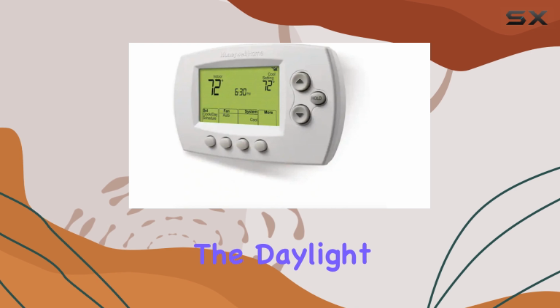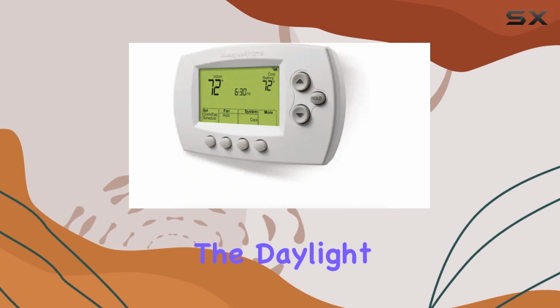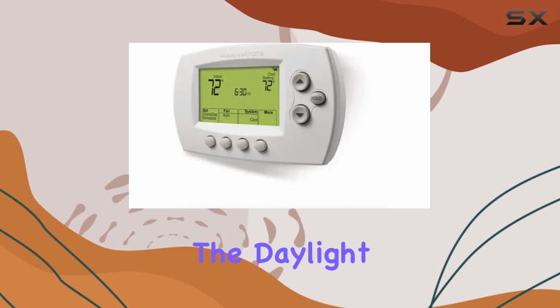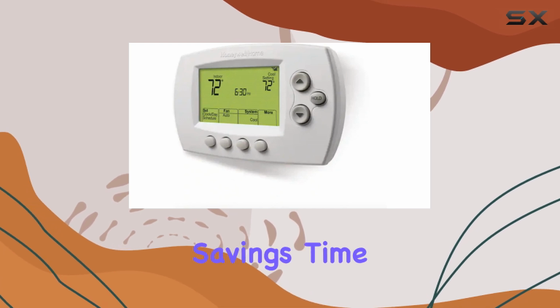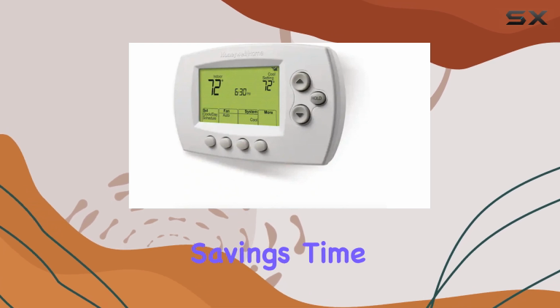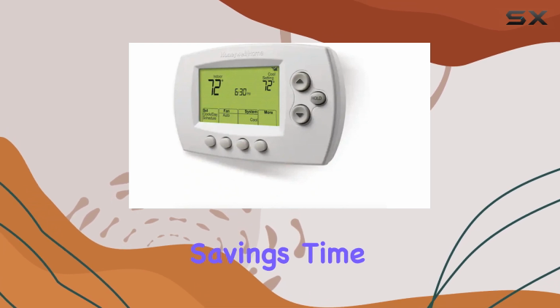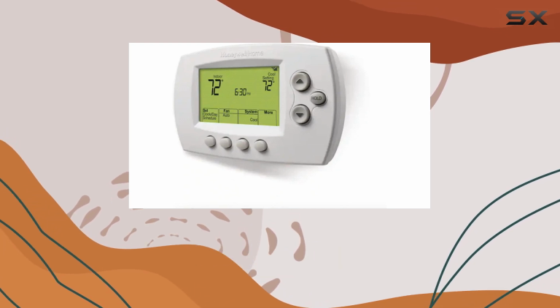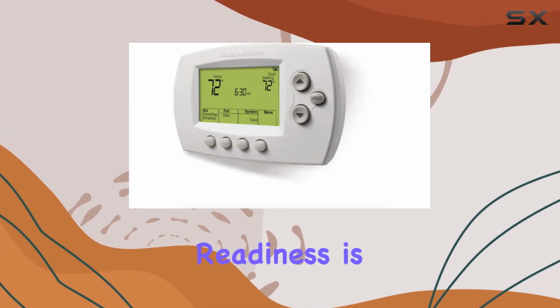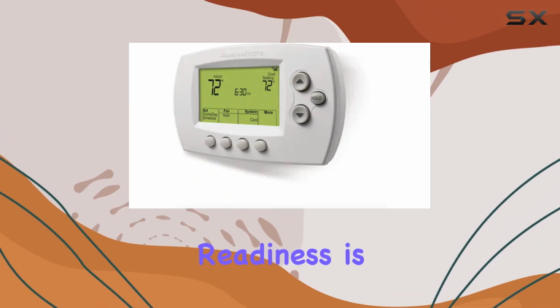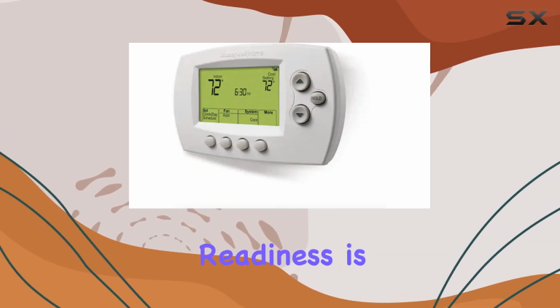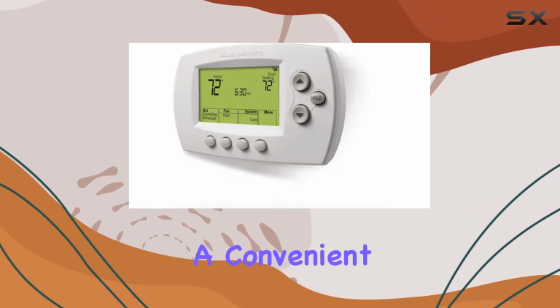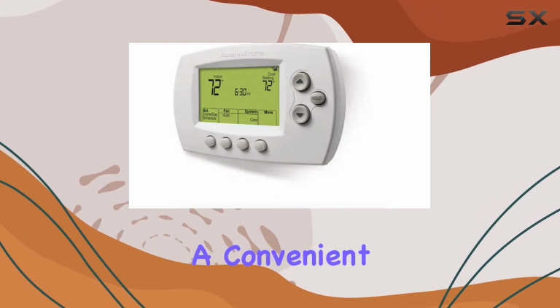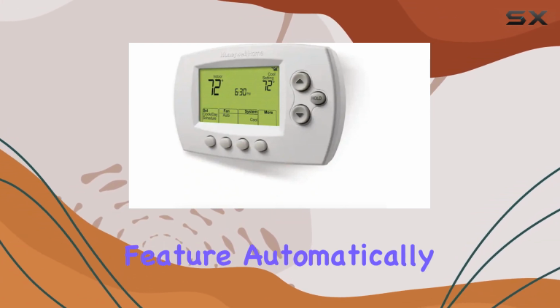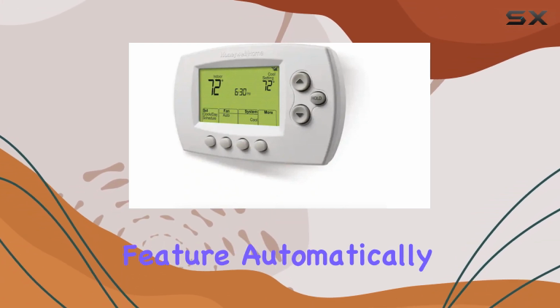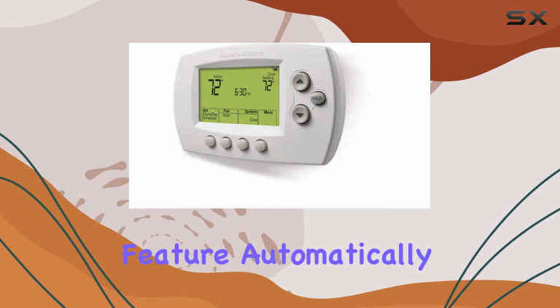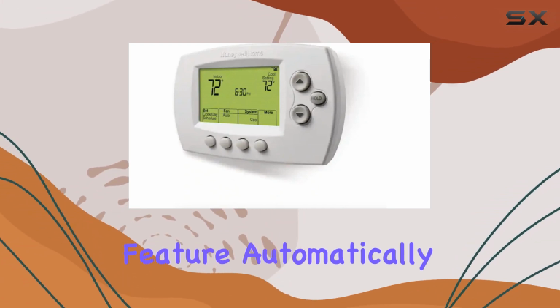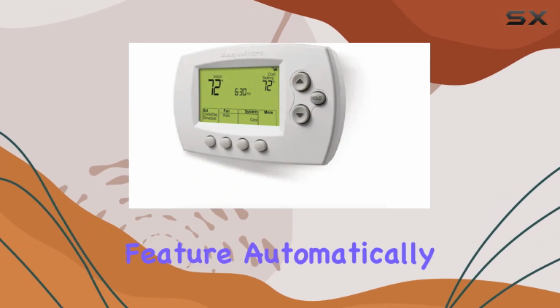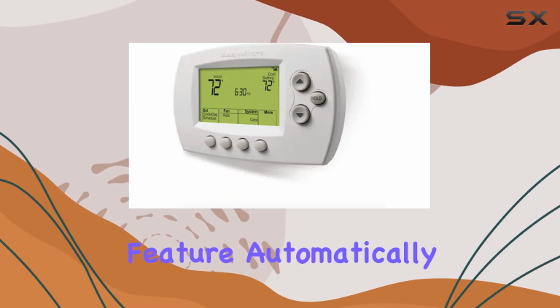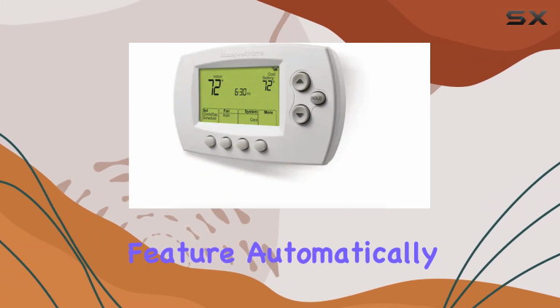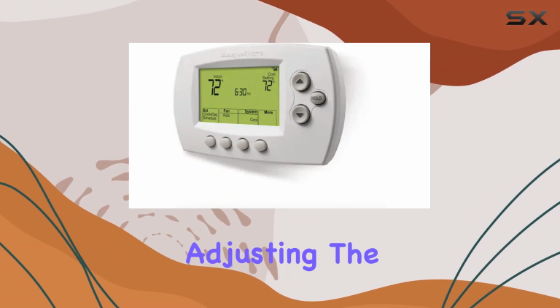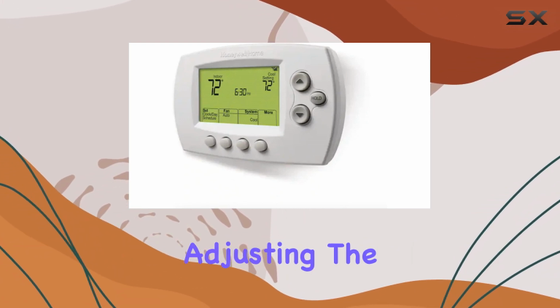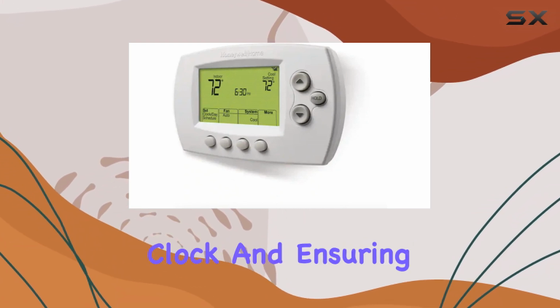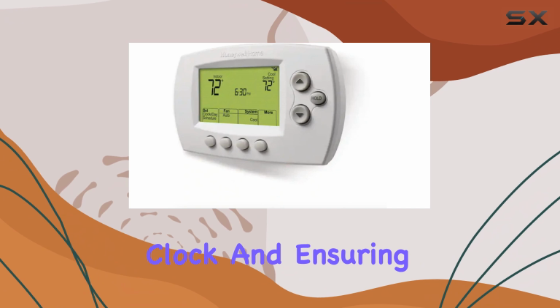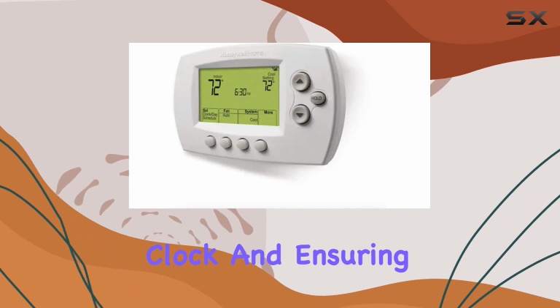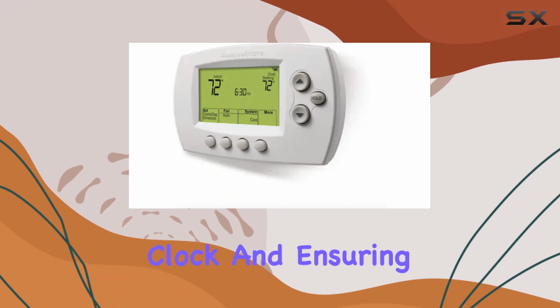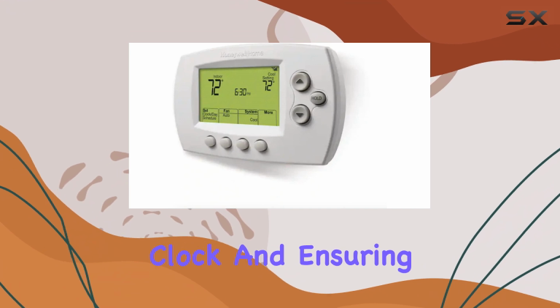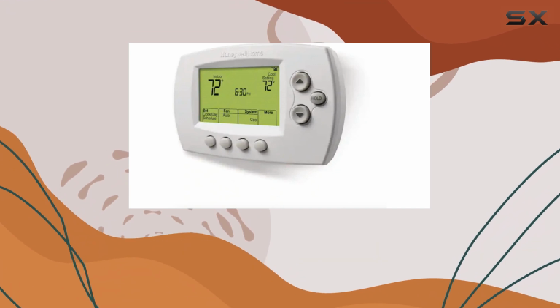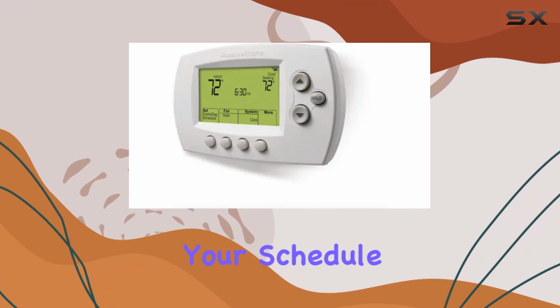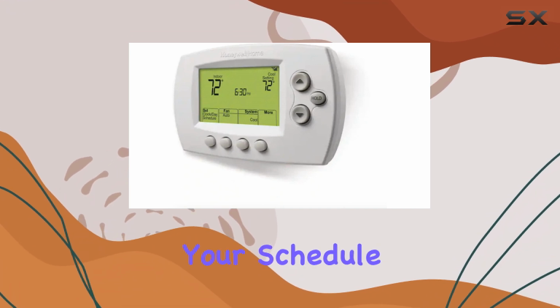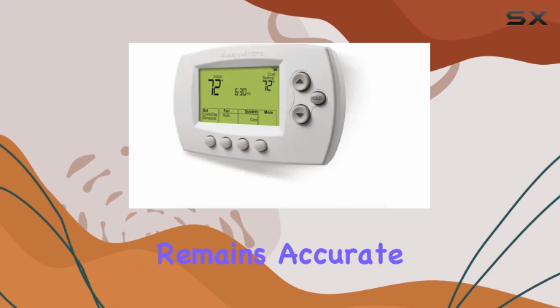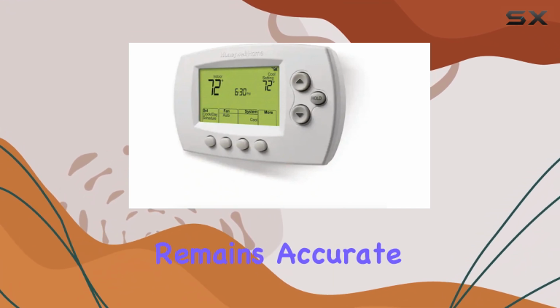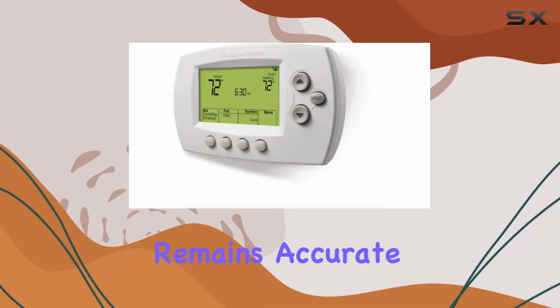The Daylight Savings Time Readiness is a convenient feature, automatically adjusting the clock and ensuring your schedule remains accurate.